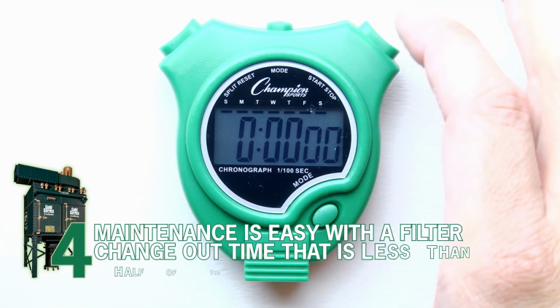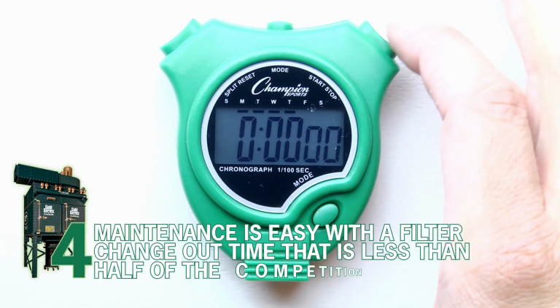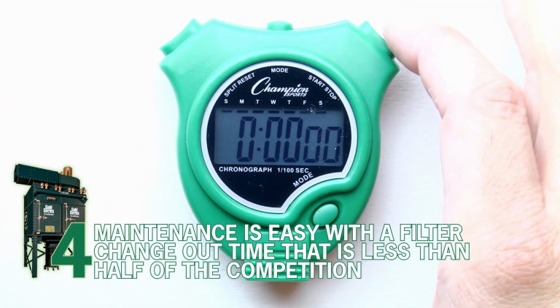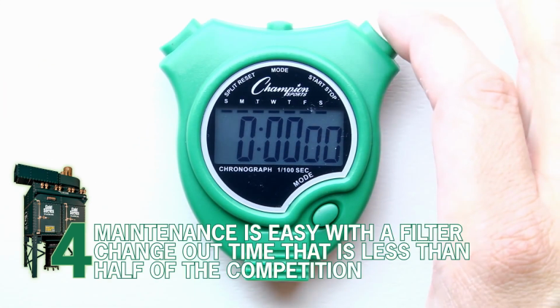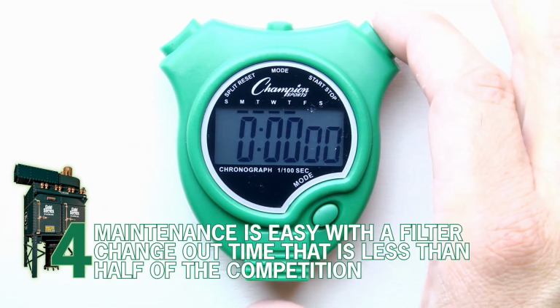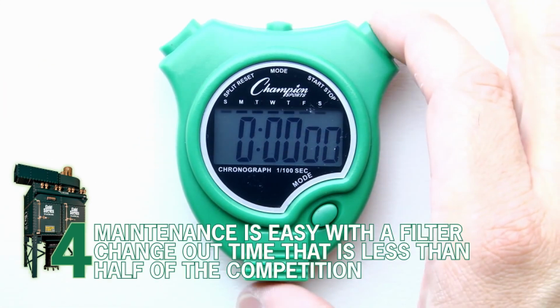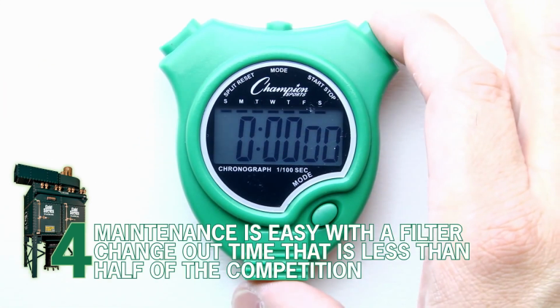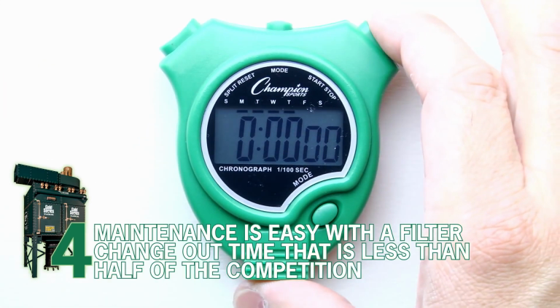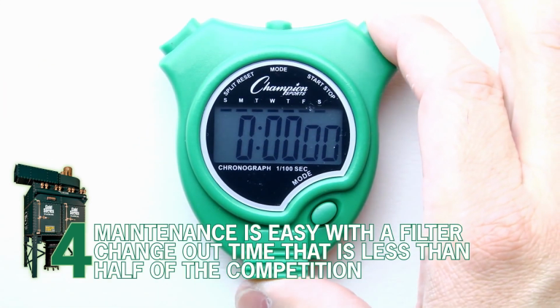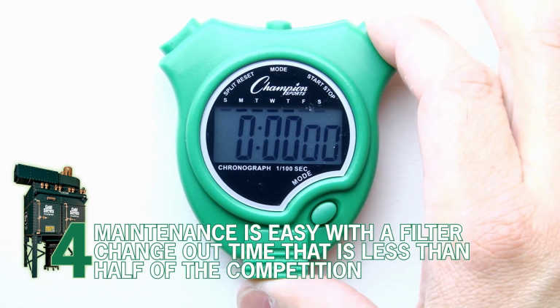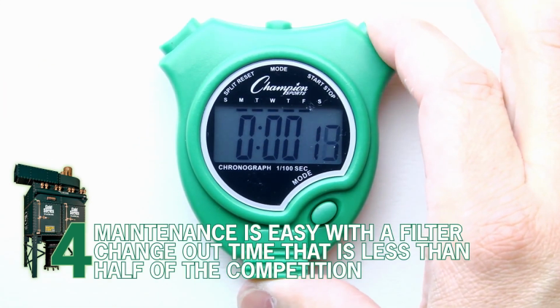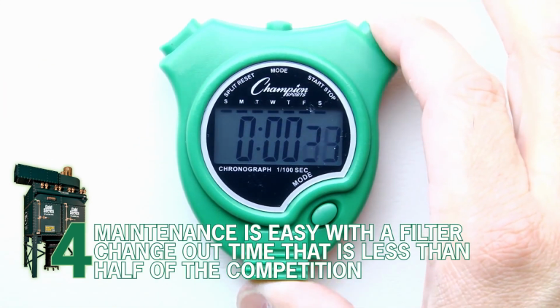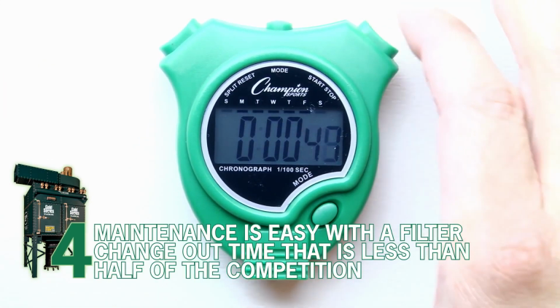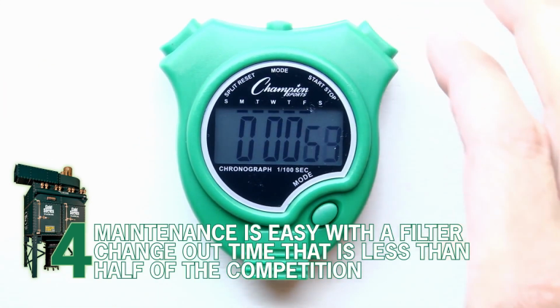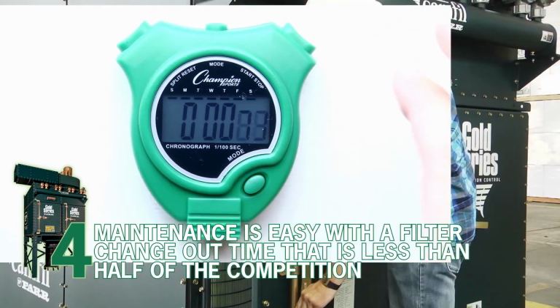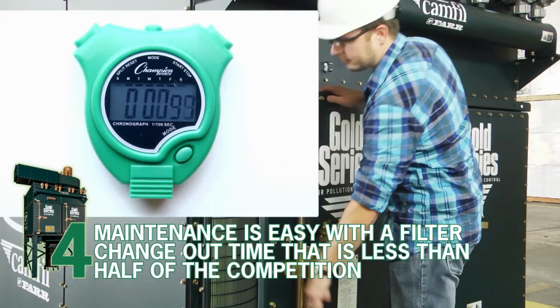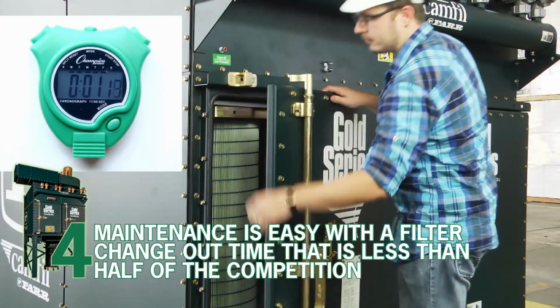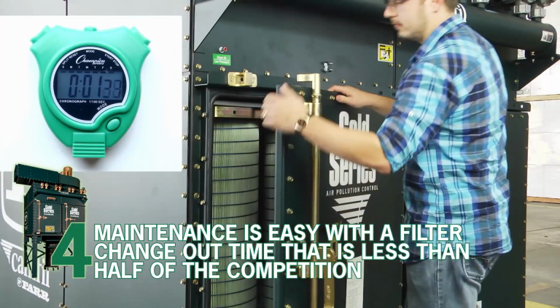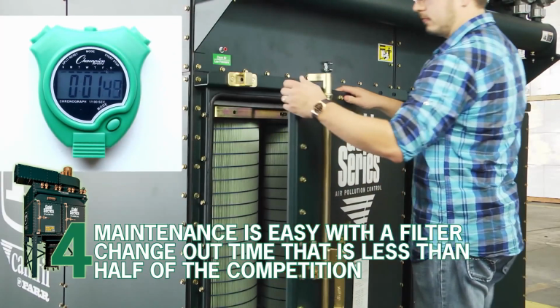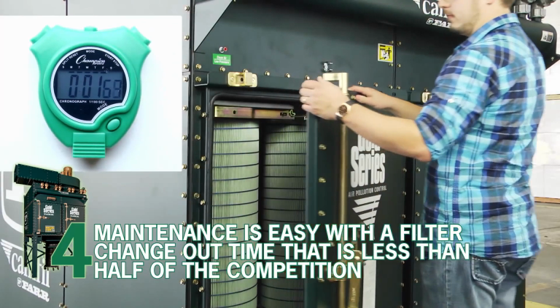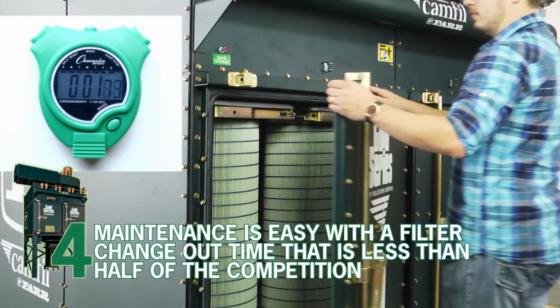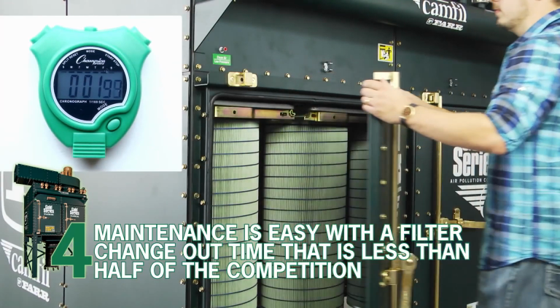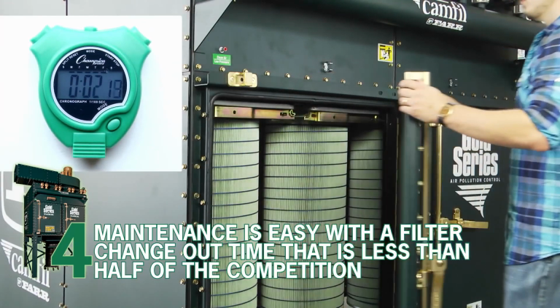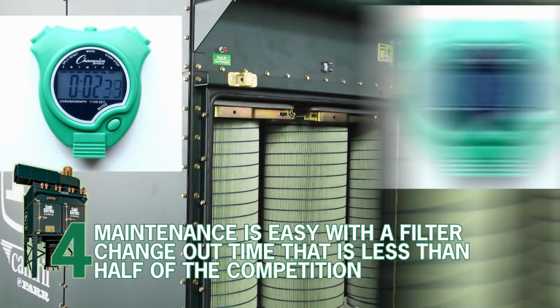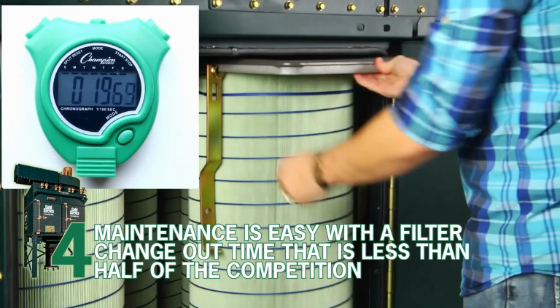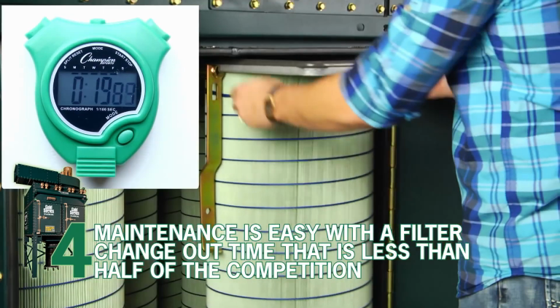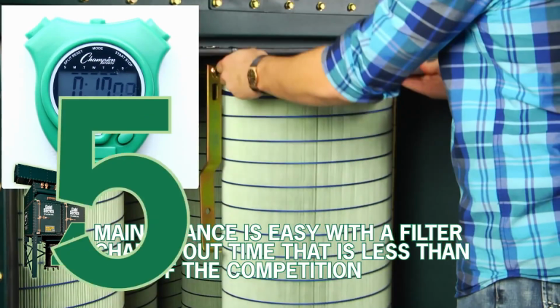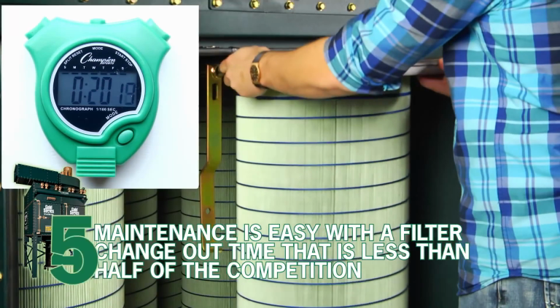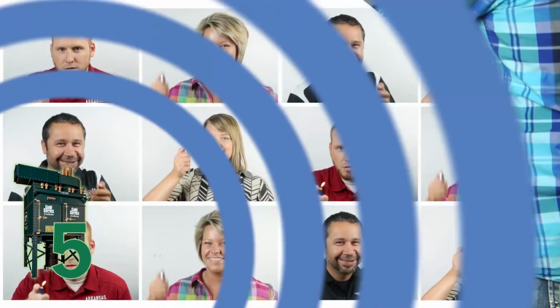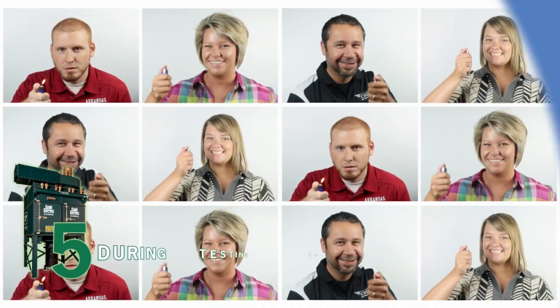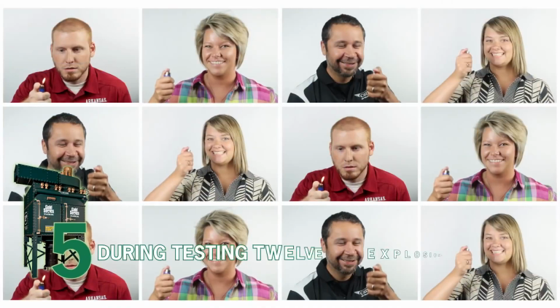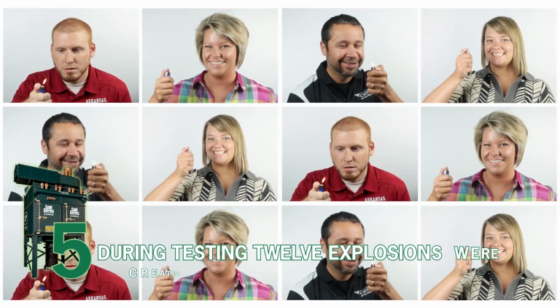Number 4. Maintenance is easy with a filter changeout time that is less than half of the competition.